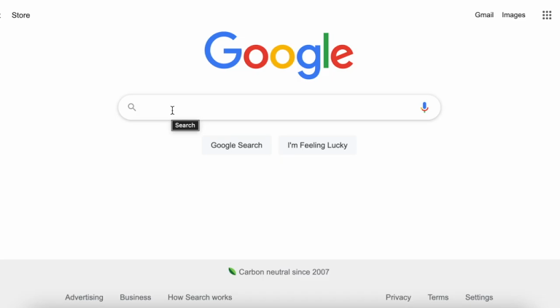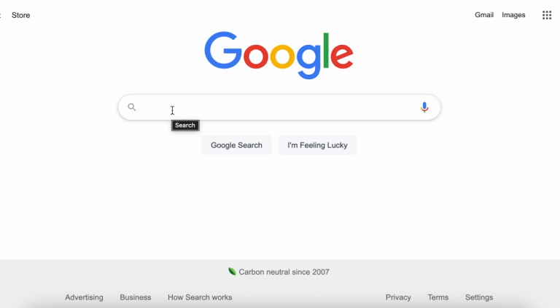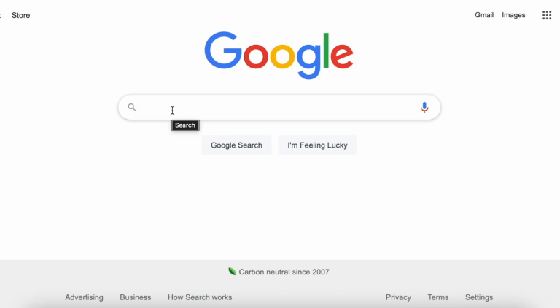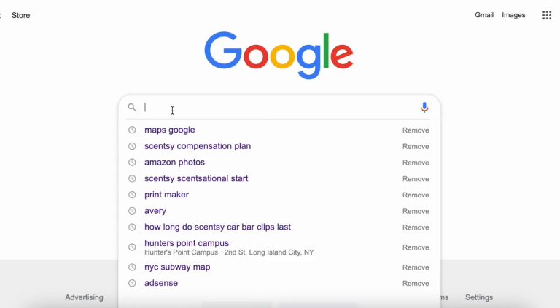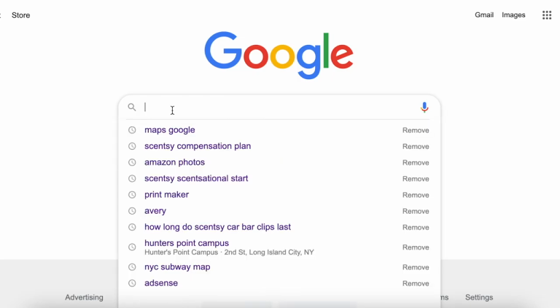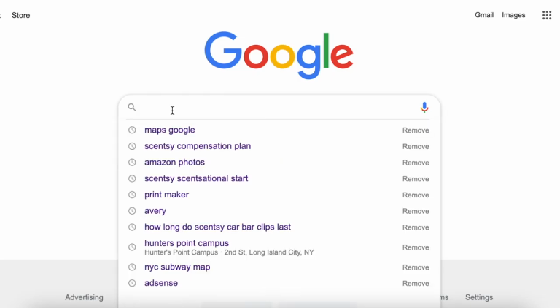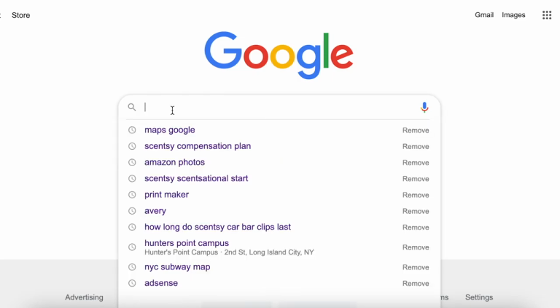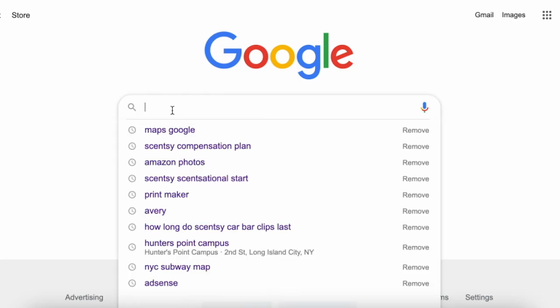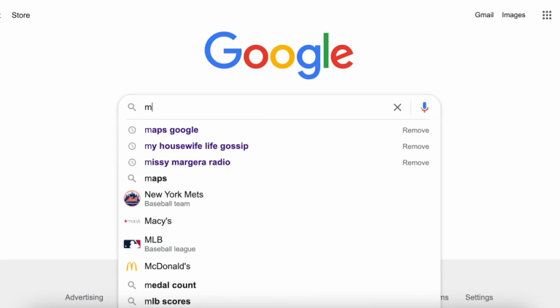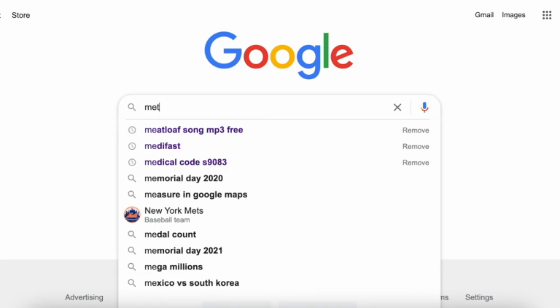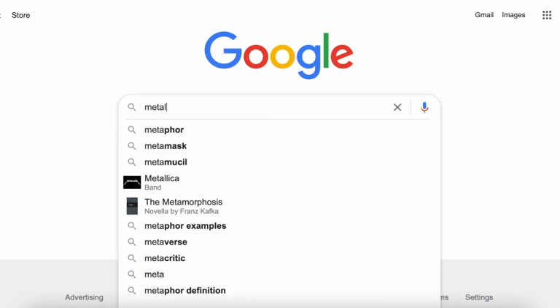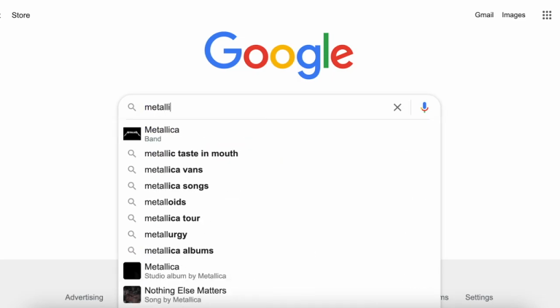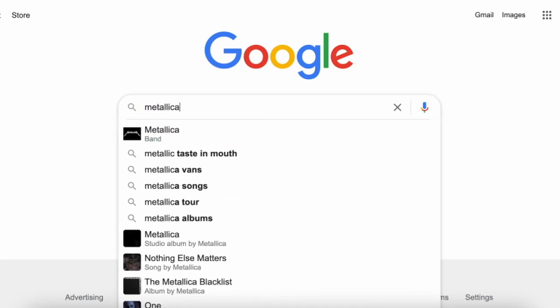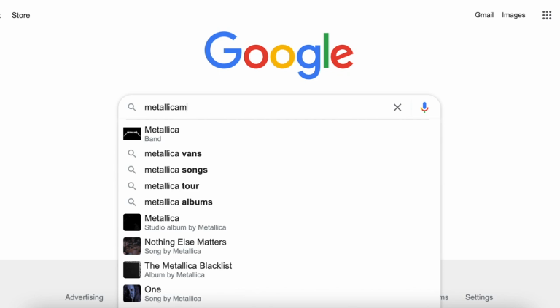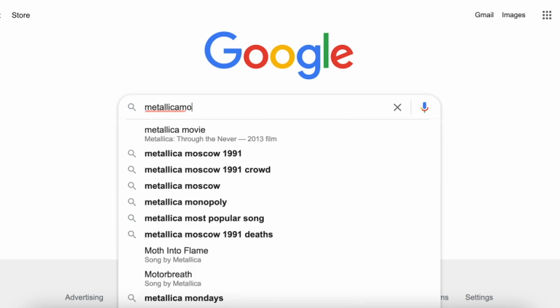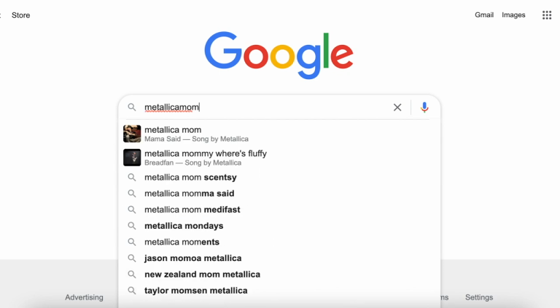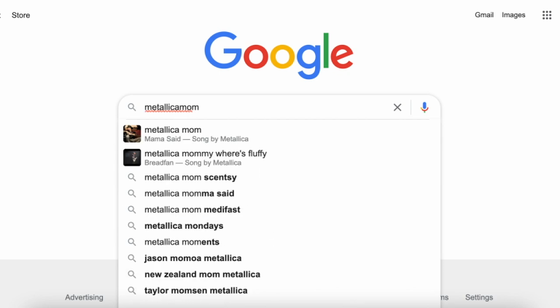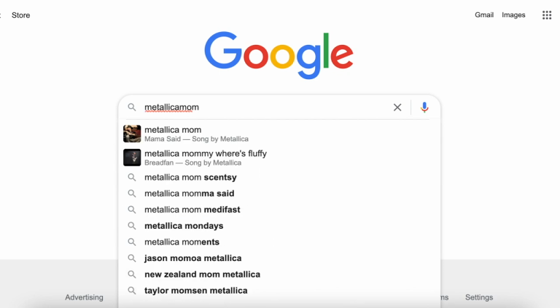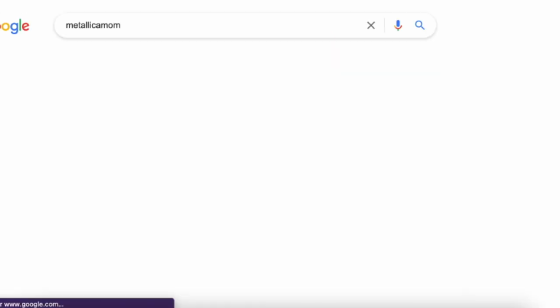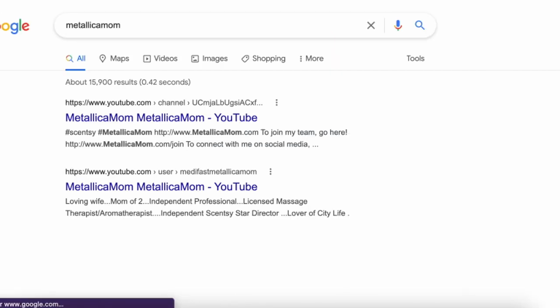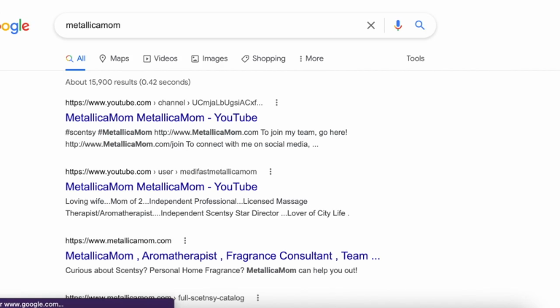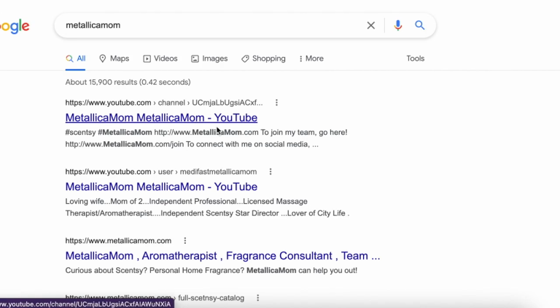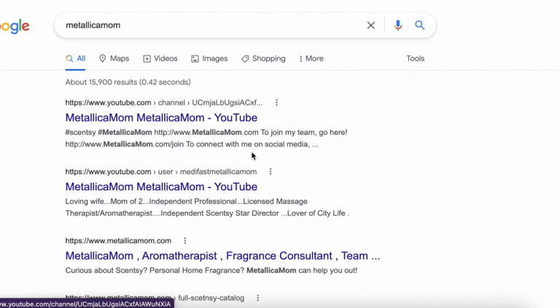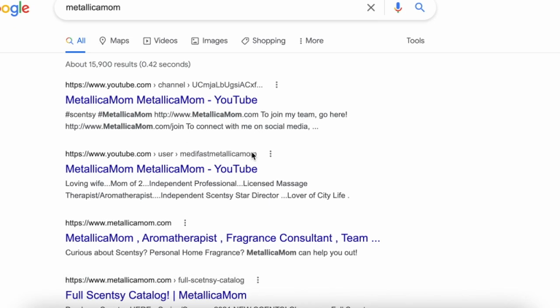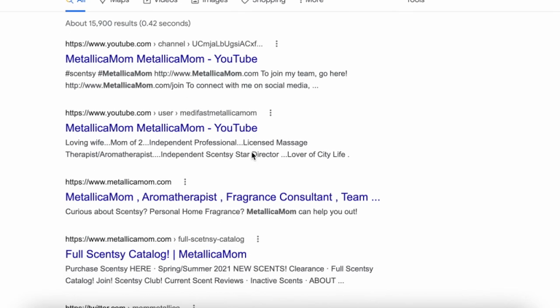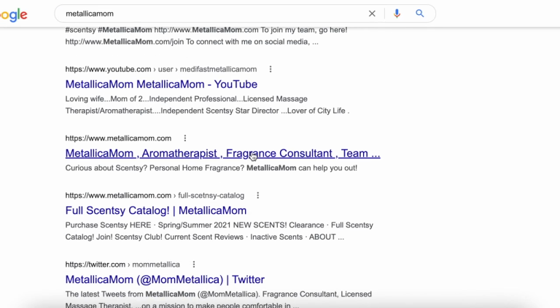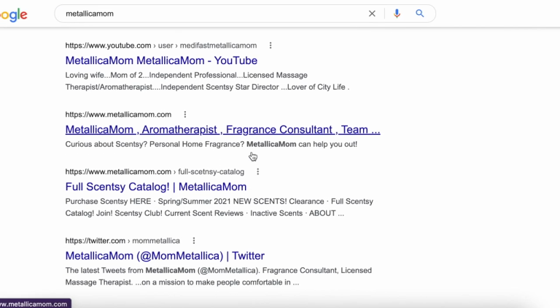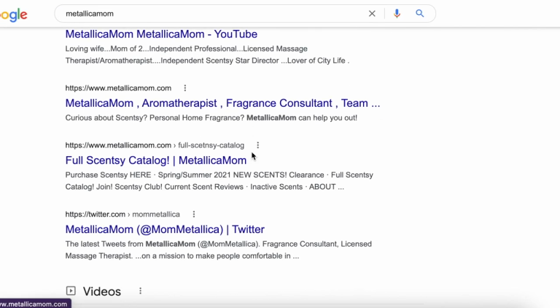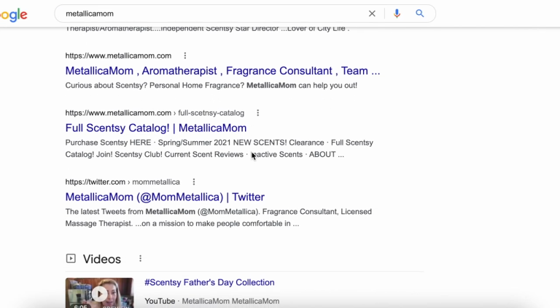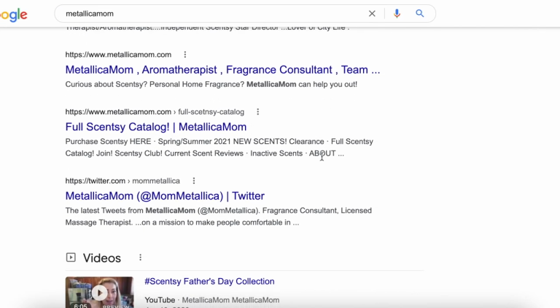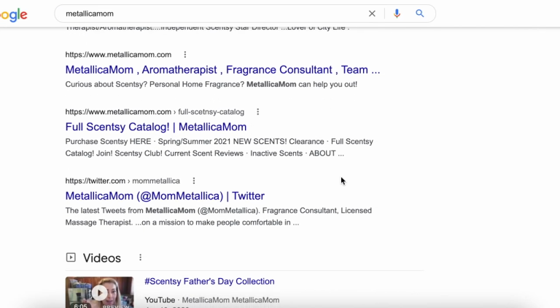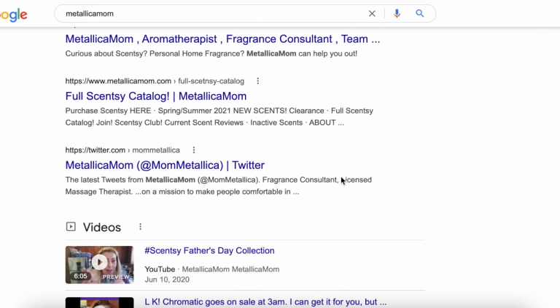Hey there! Before we start the video, I just wanted to let you know that if you see anything in this video that you really like, you can go to MetallicaMom.com.